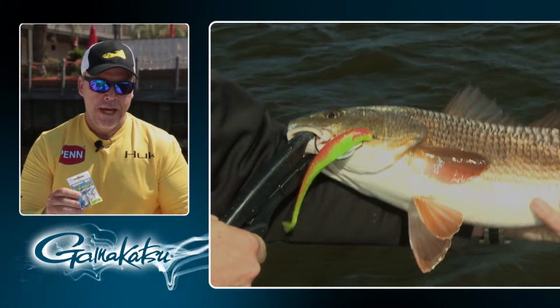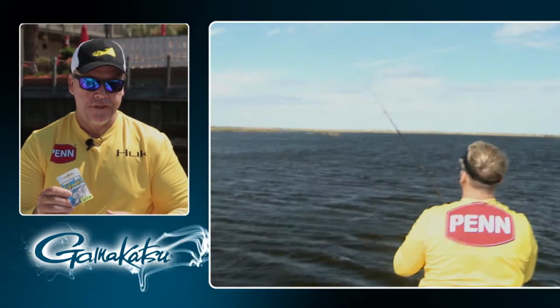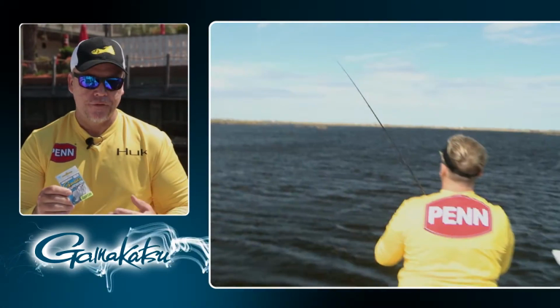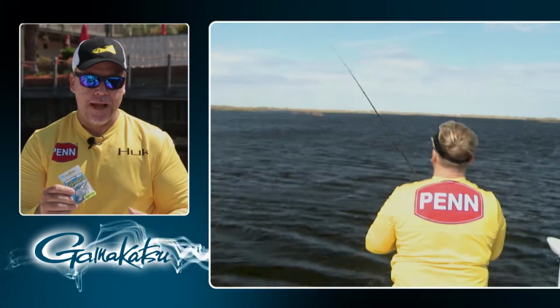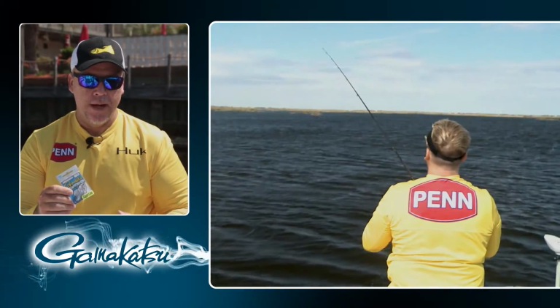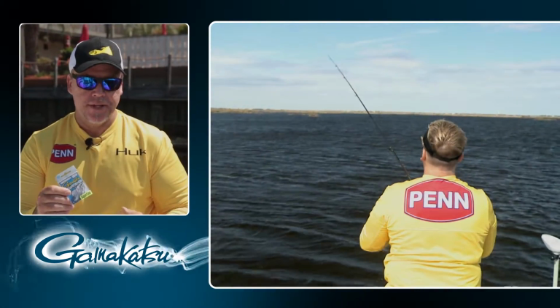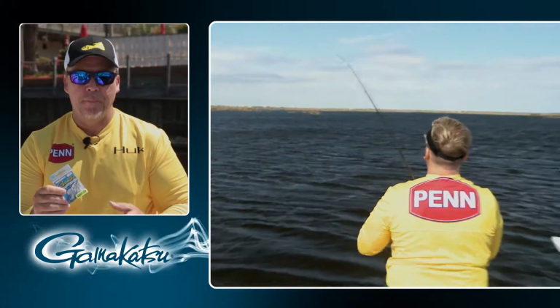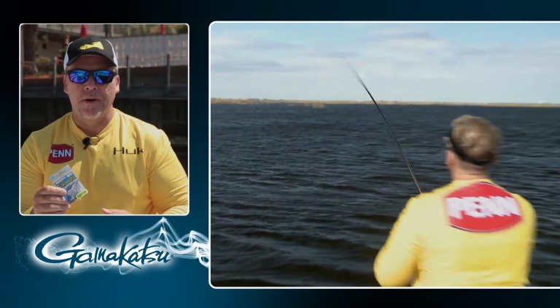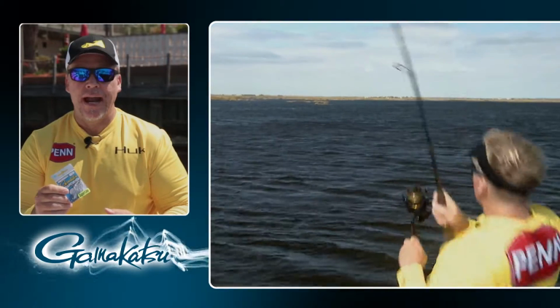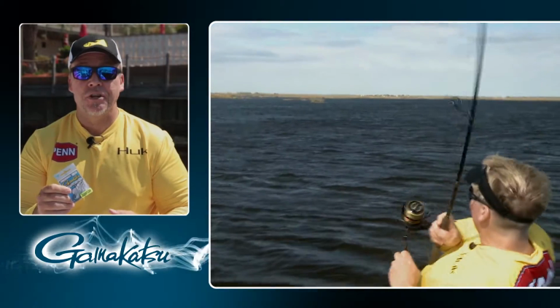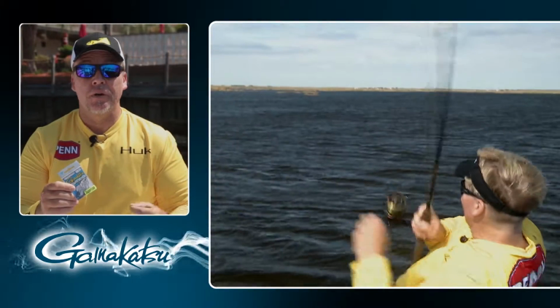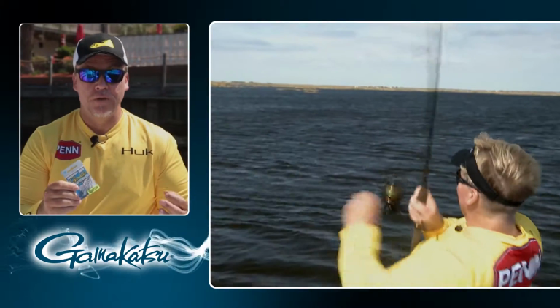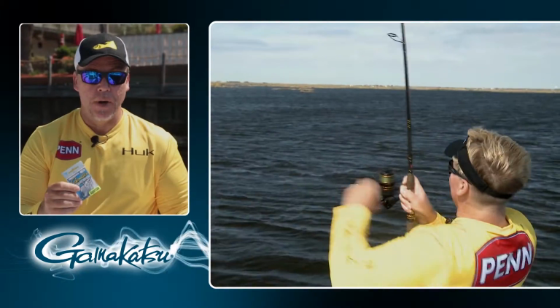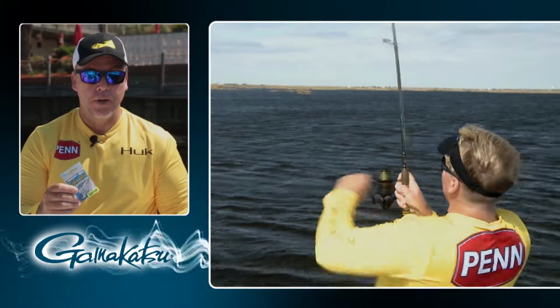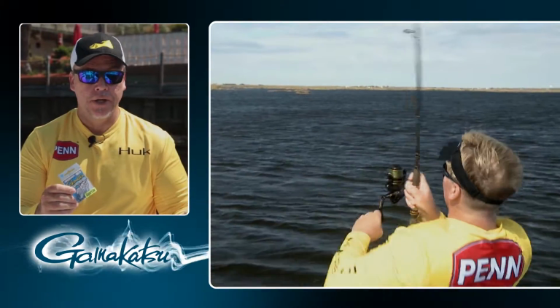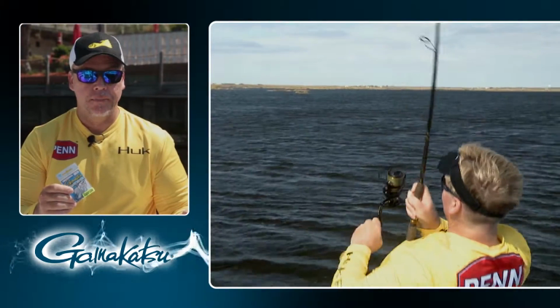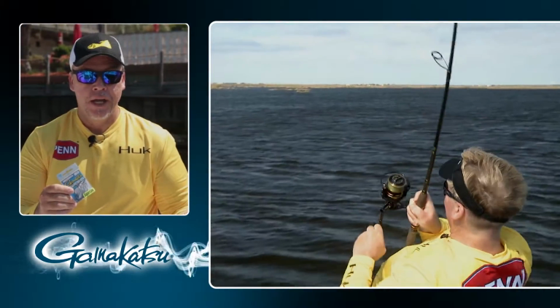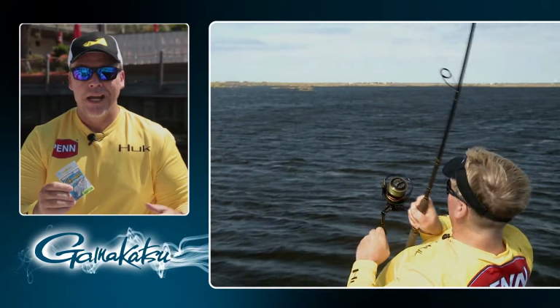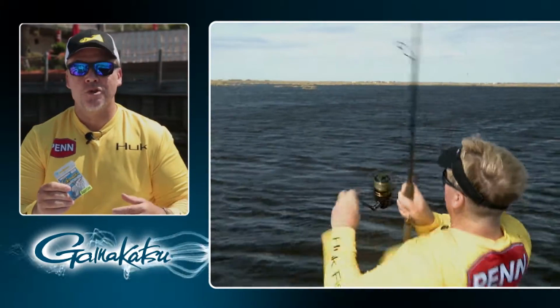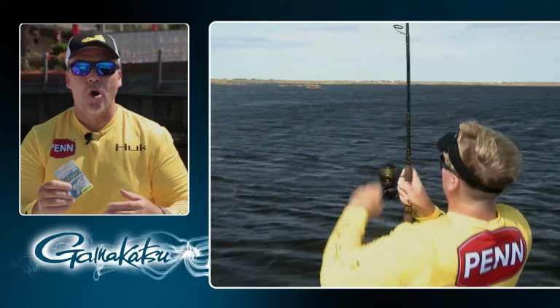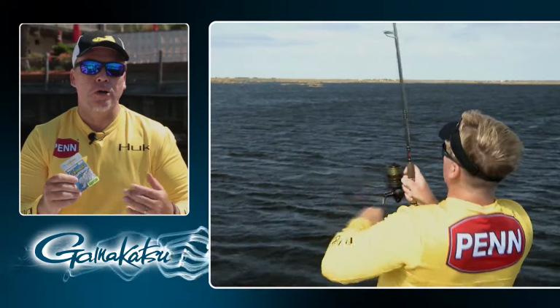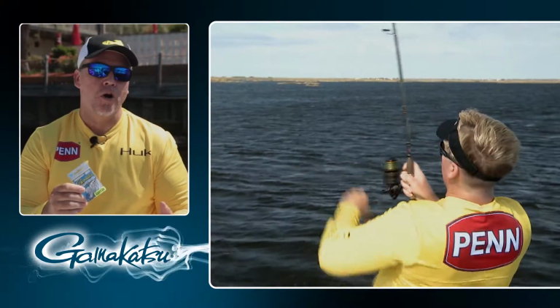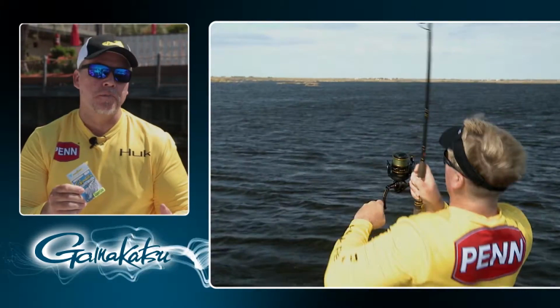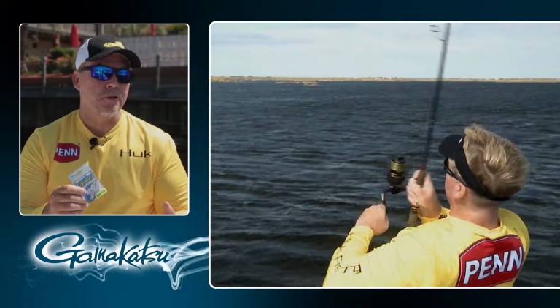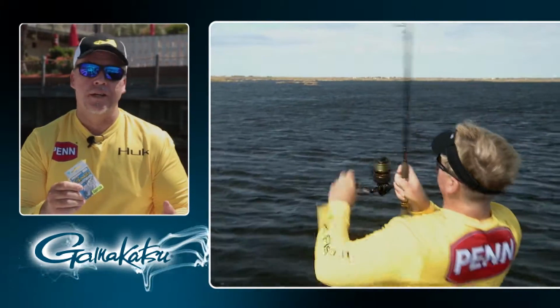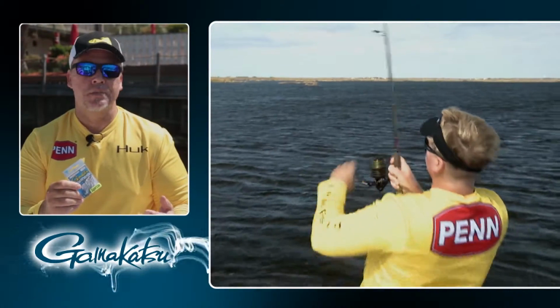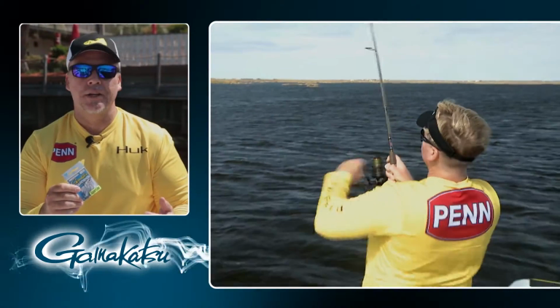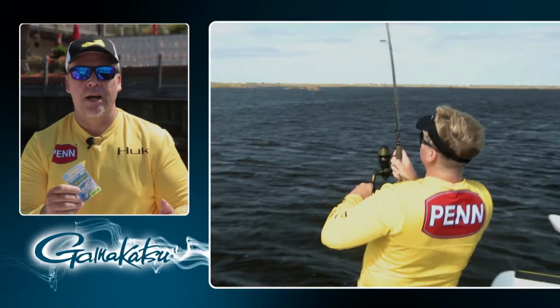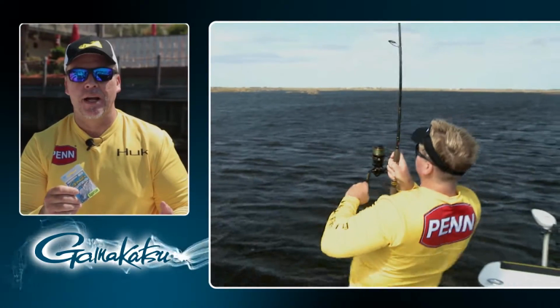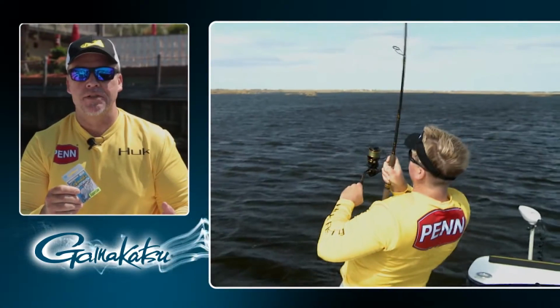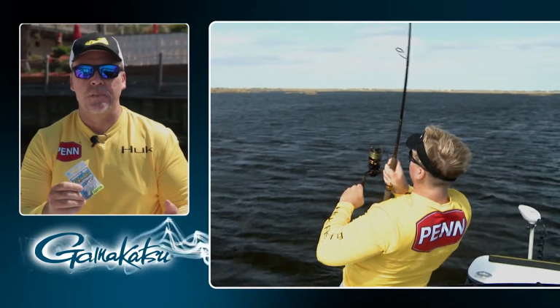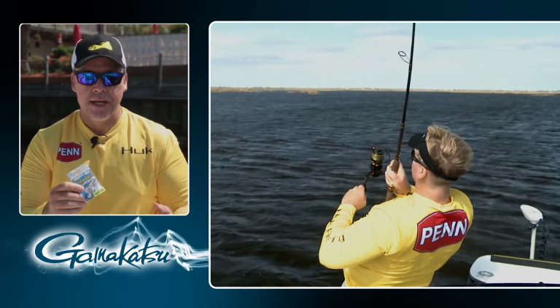It's a flat weight, it's got better action, it'll give you better hookups. It's strong and sharp, just like you'd expect a Gamakatsu to be.